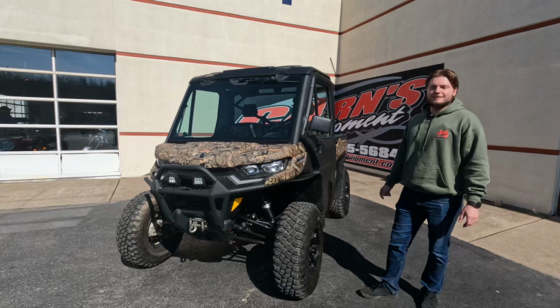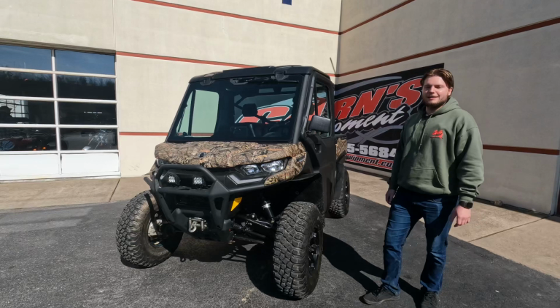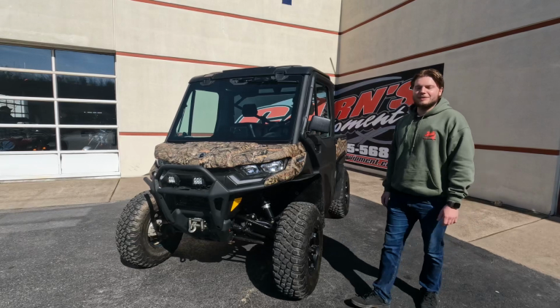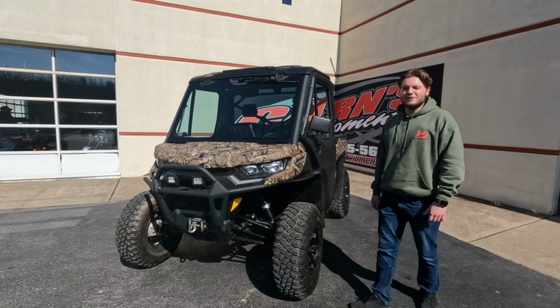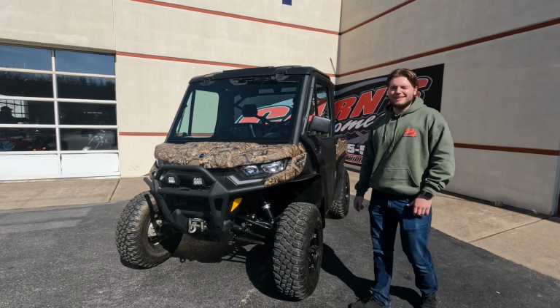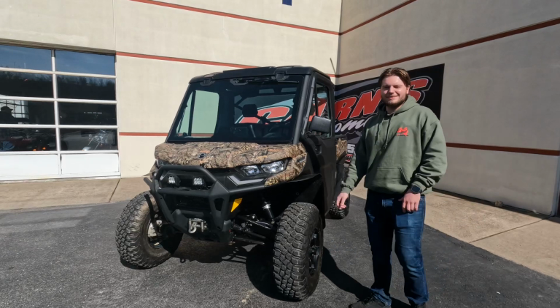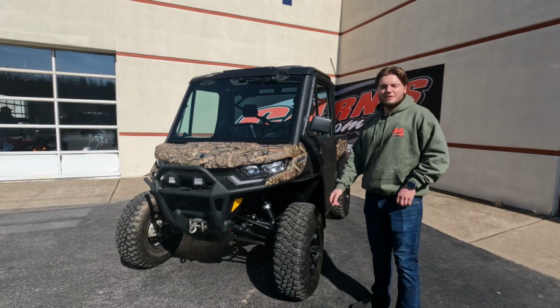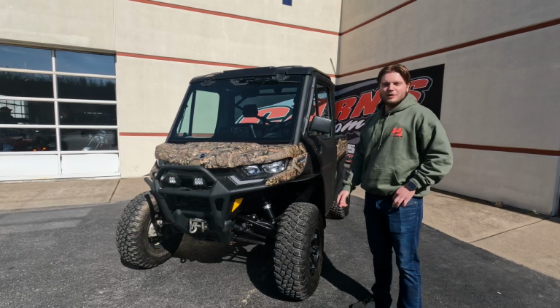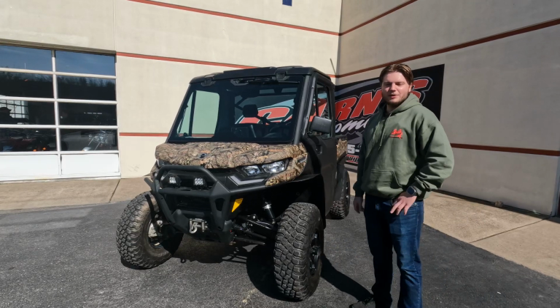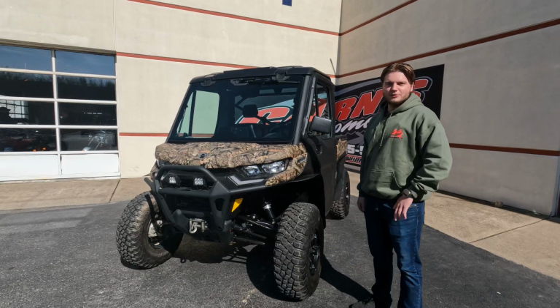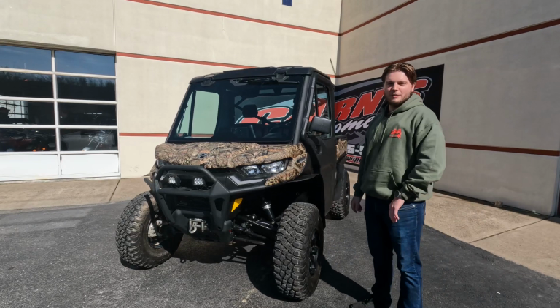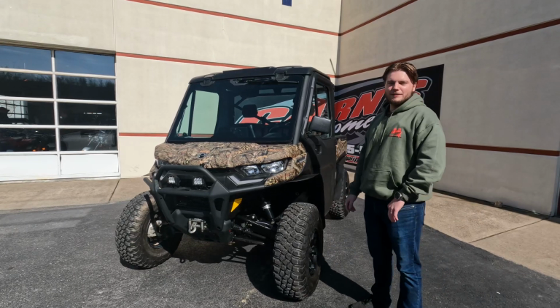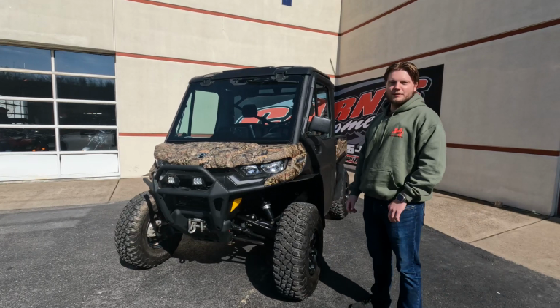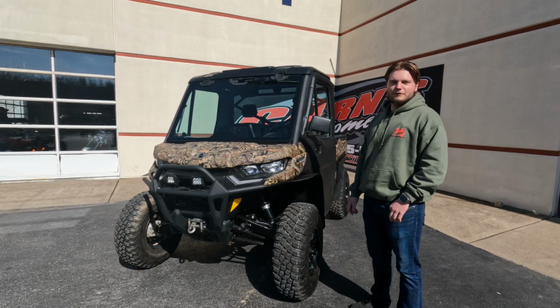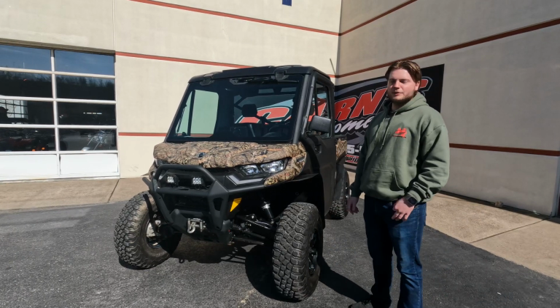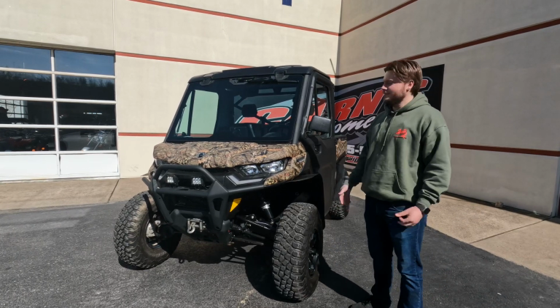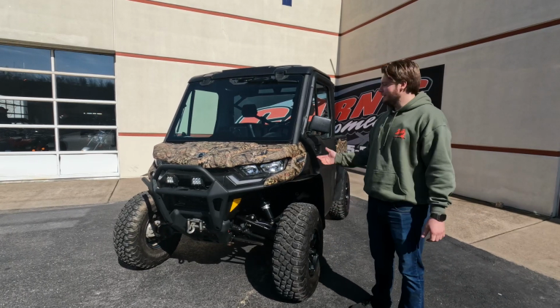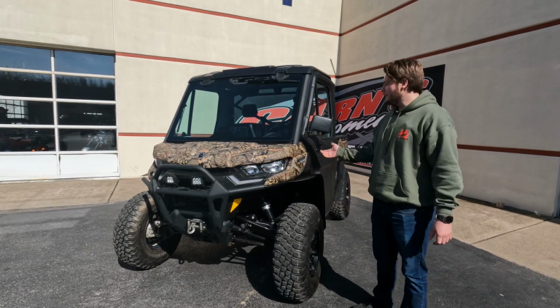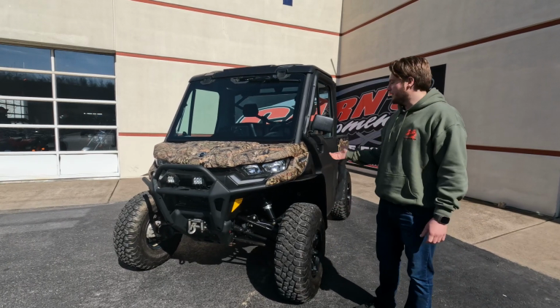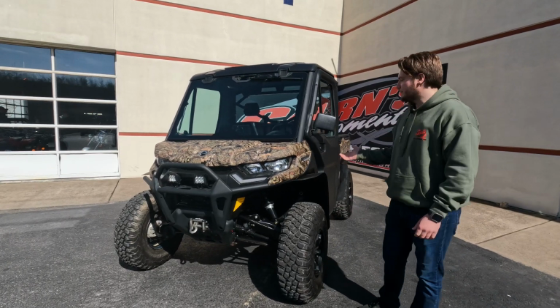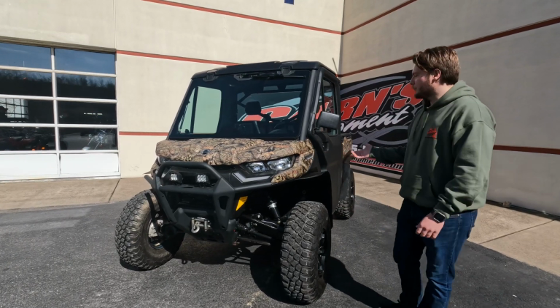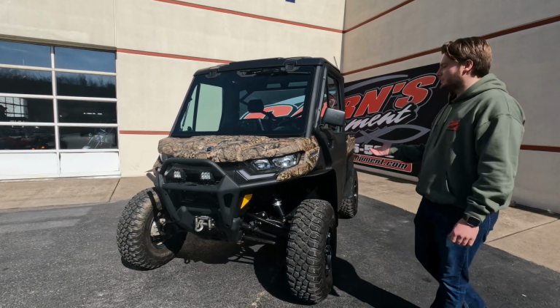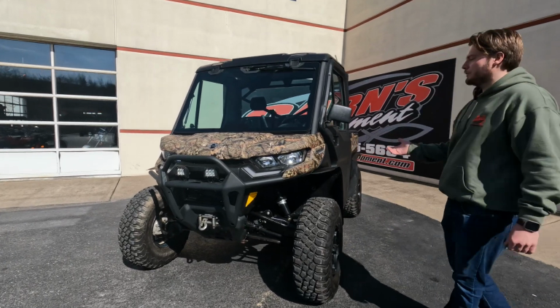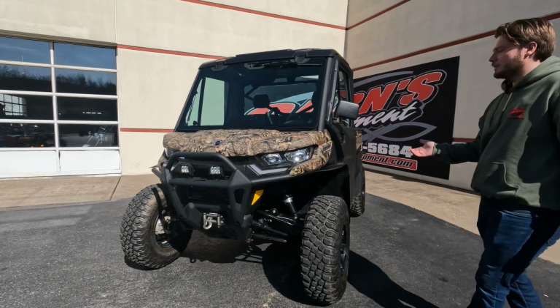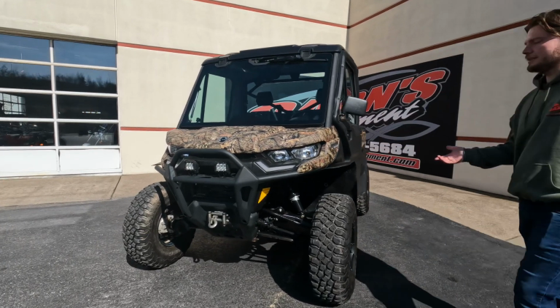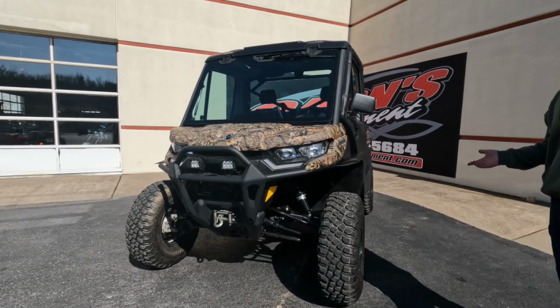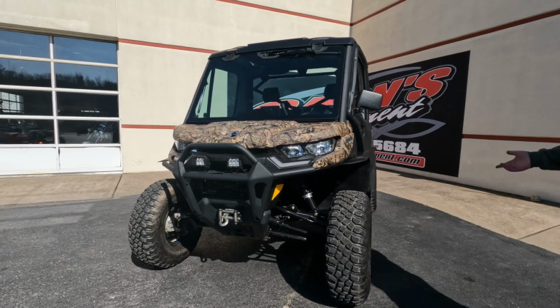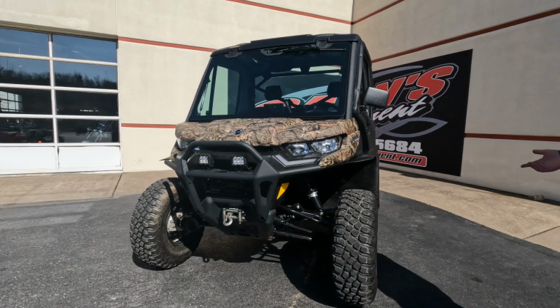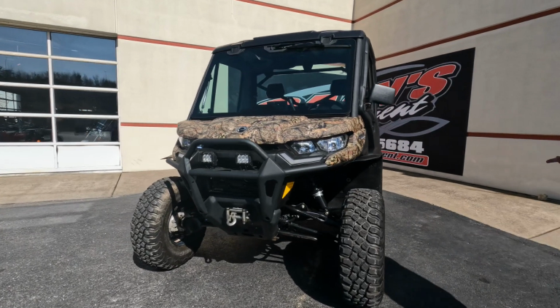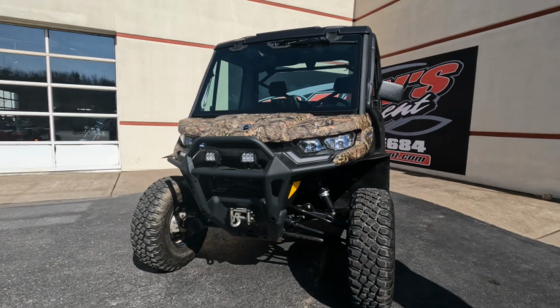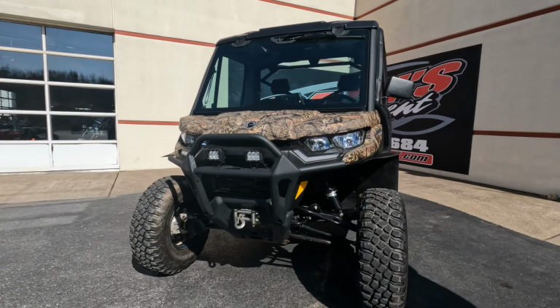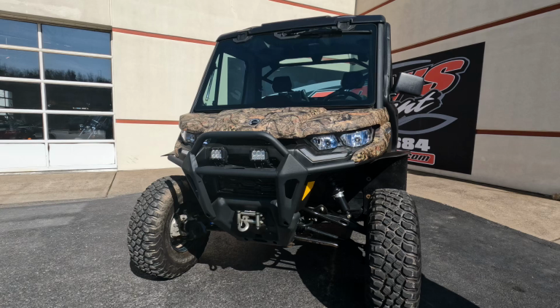How's it going guys, this is Noah at Cards Equipment in Clearfield. Today we got a 2021 K&M Defender Limited.